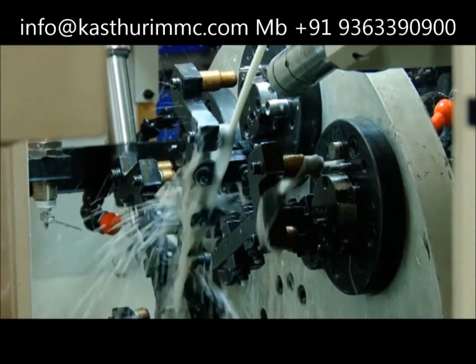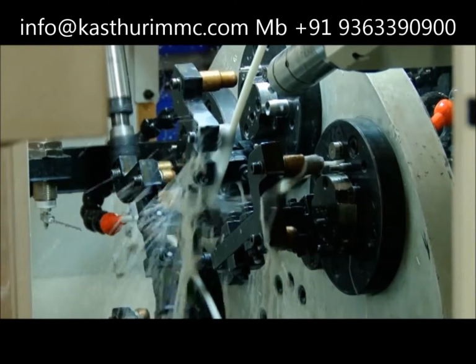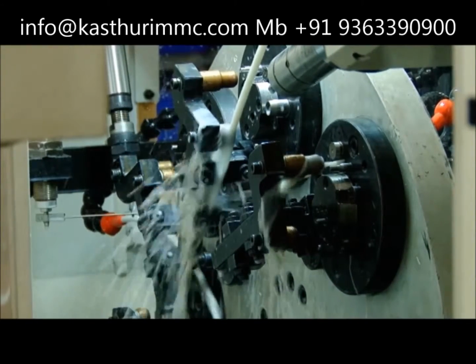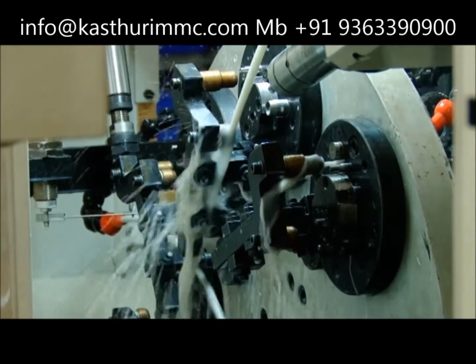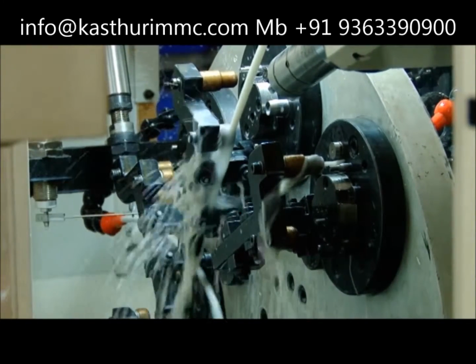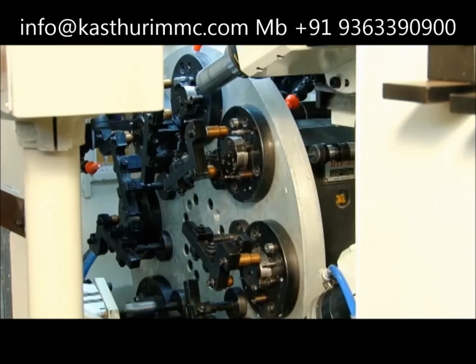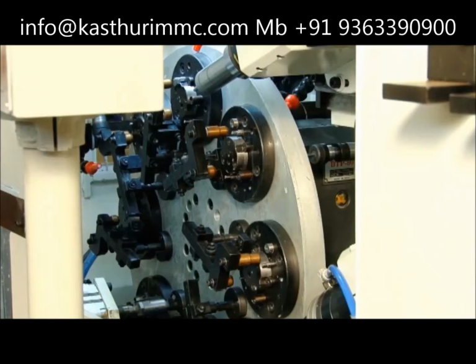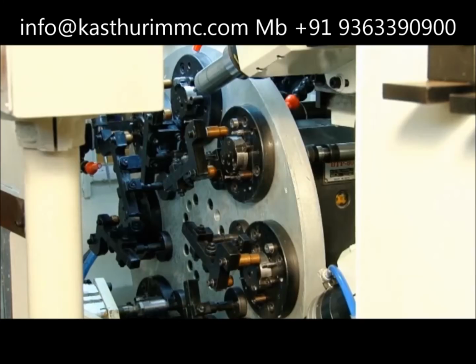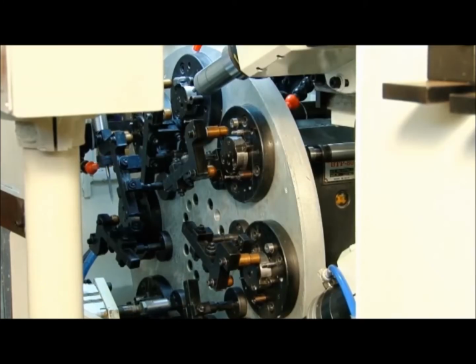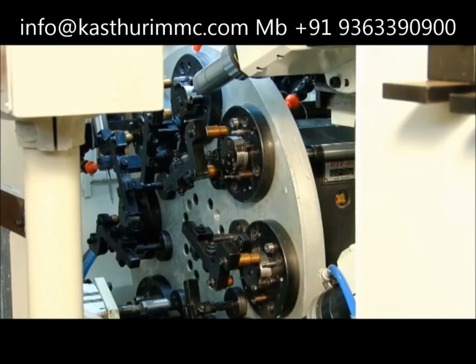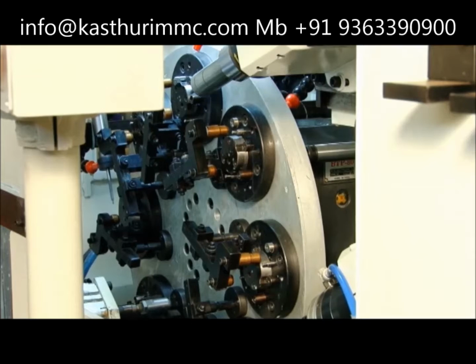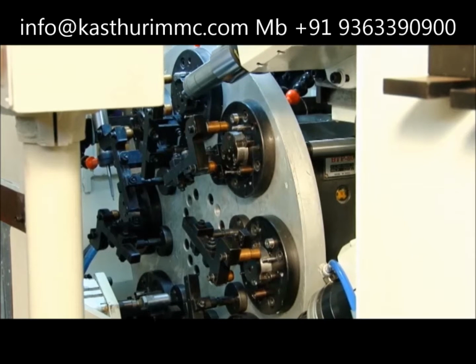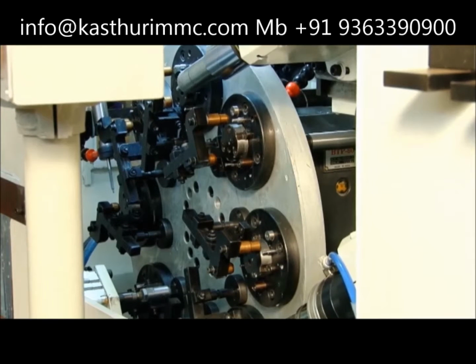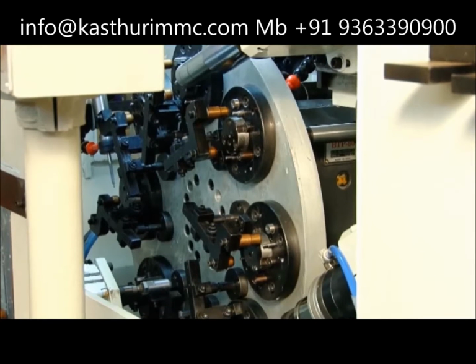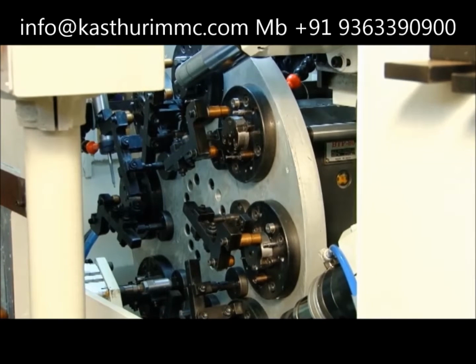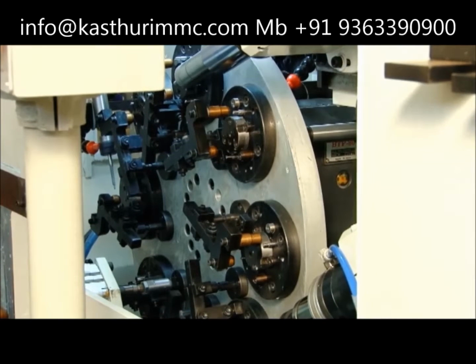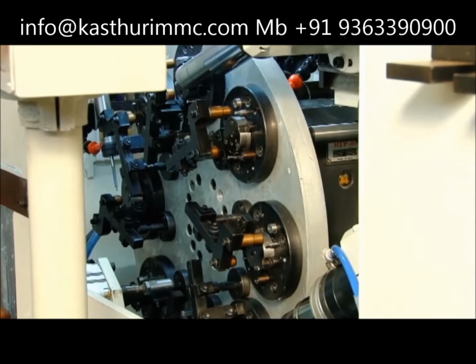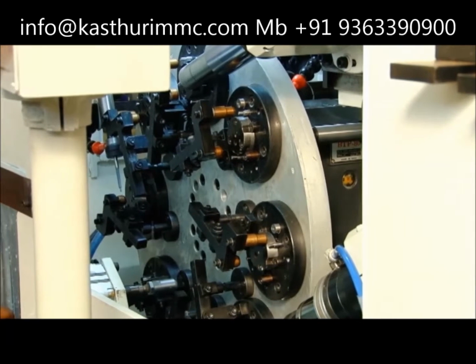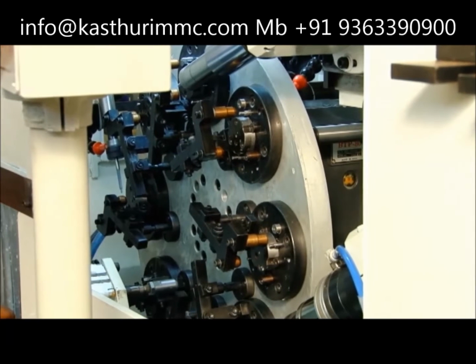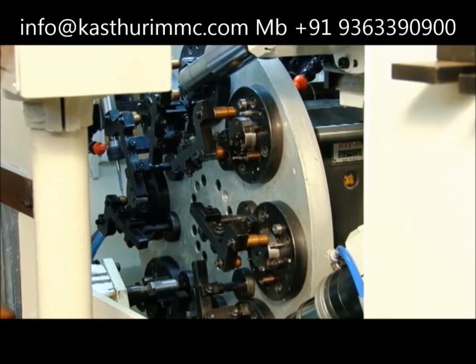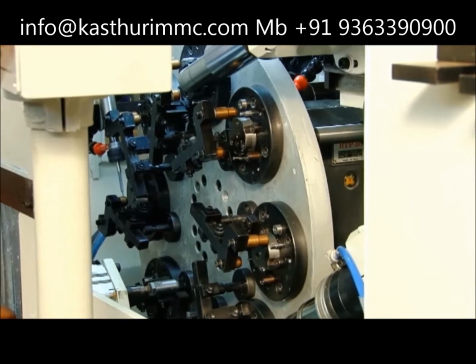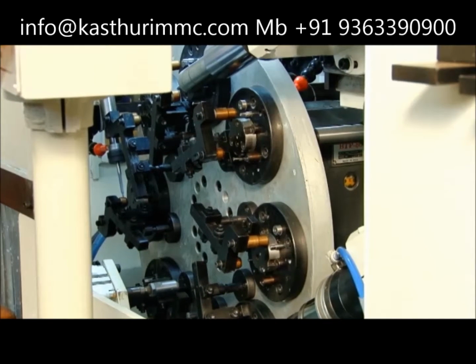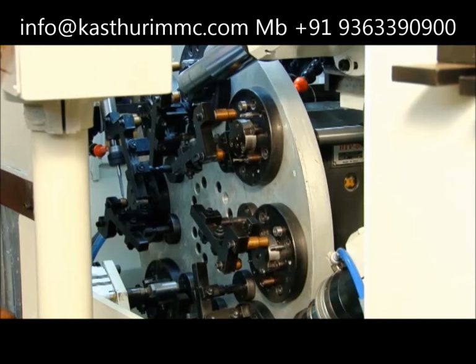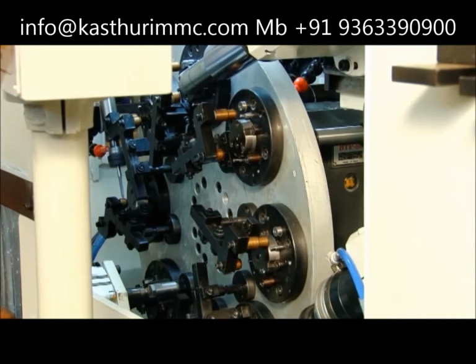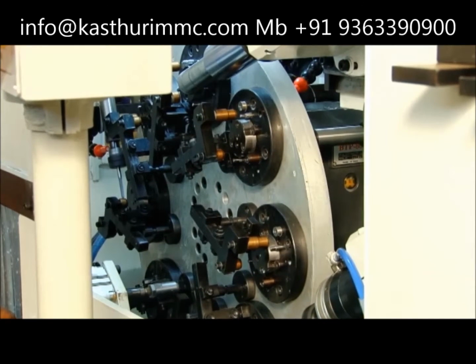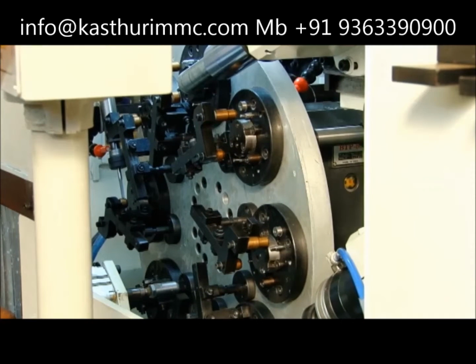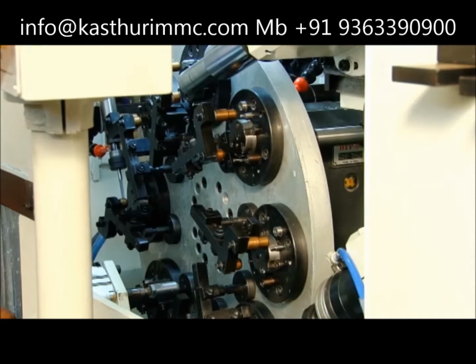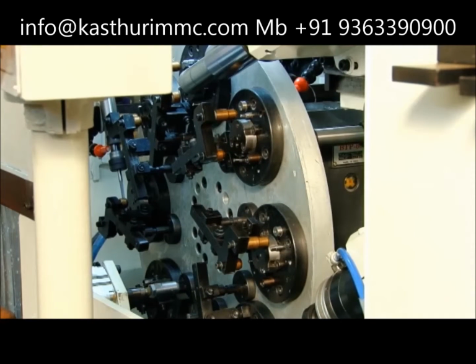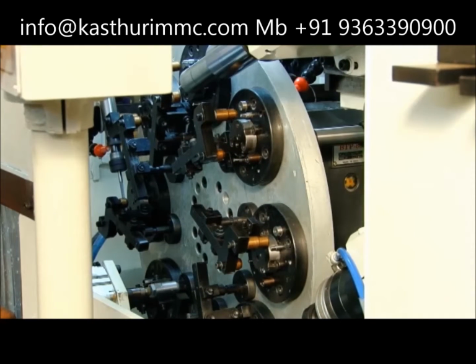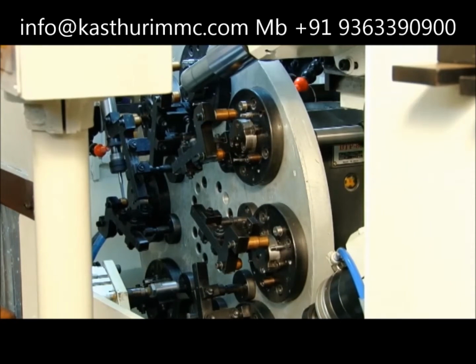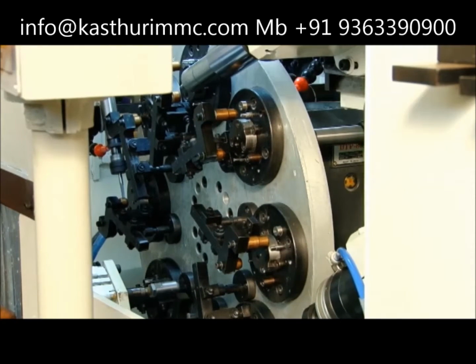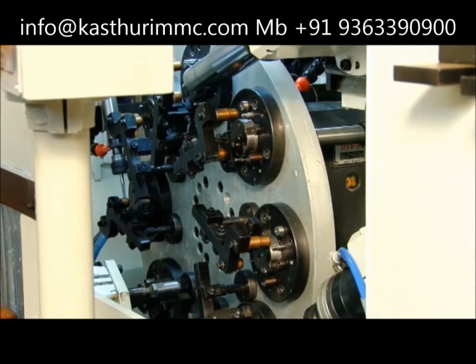There is a drilling operation, tapping M5, and a counter drill operation. There are two drilling operations on the back side.